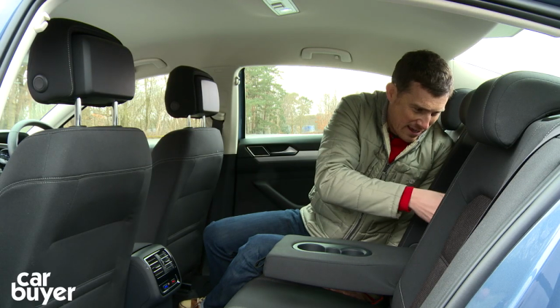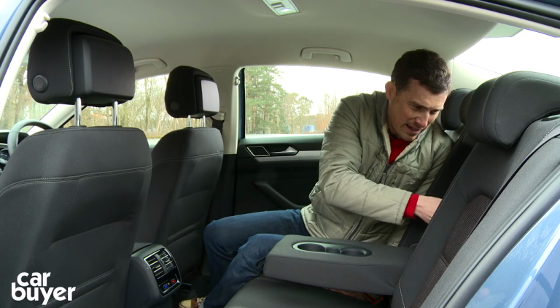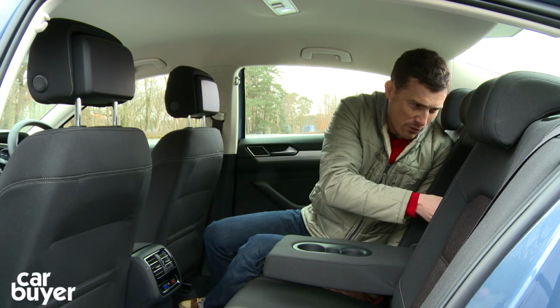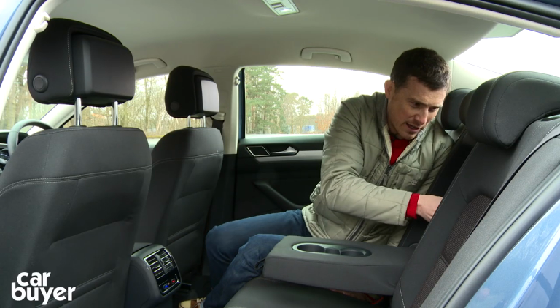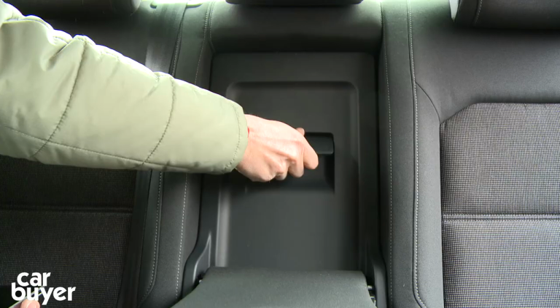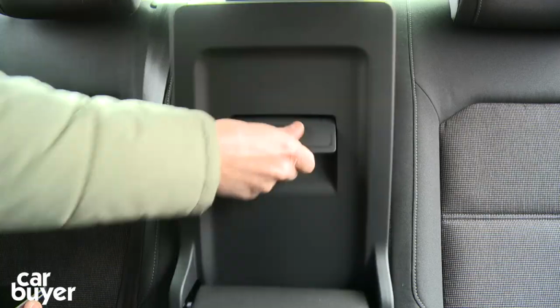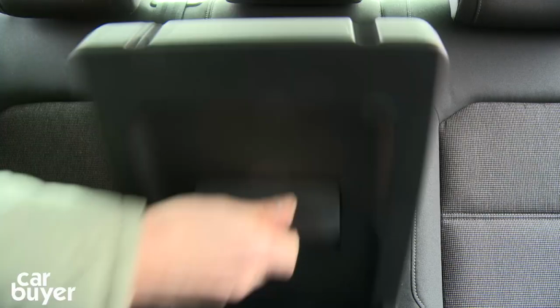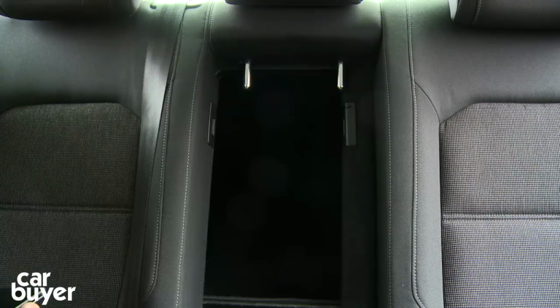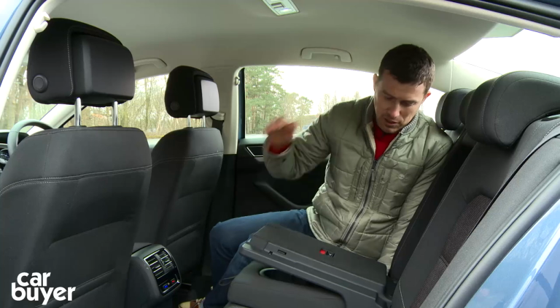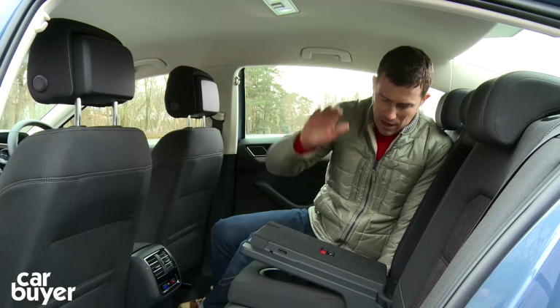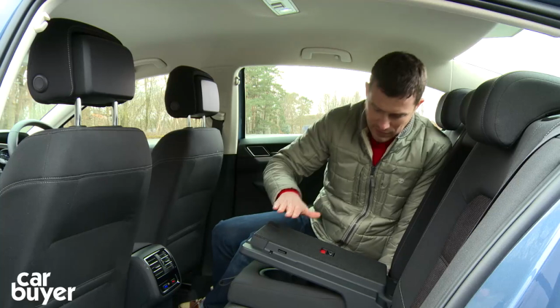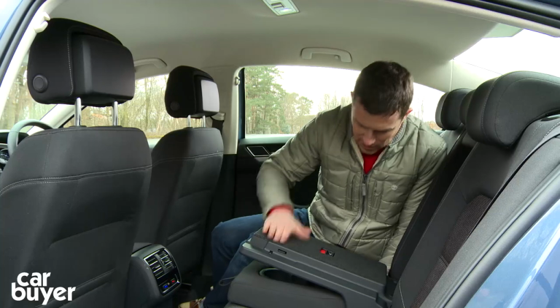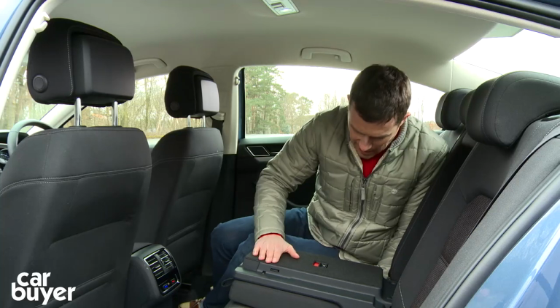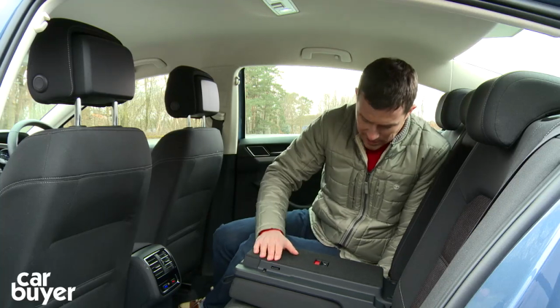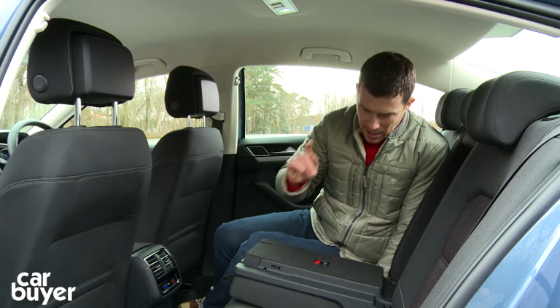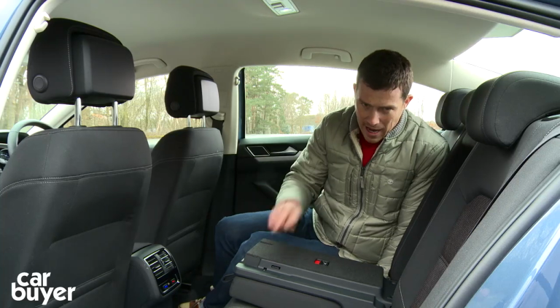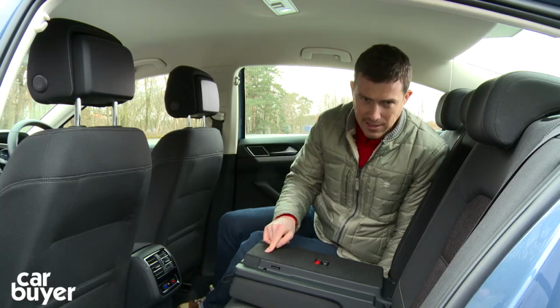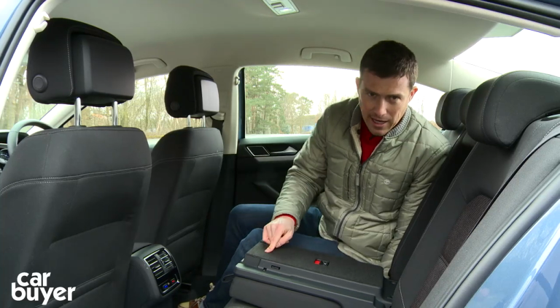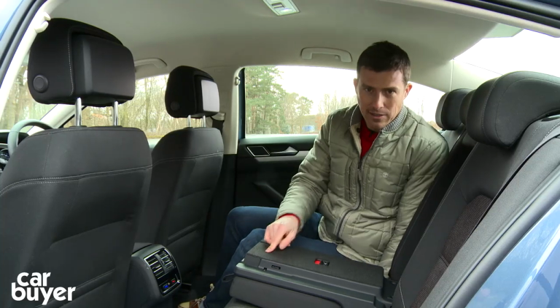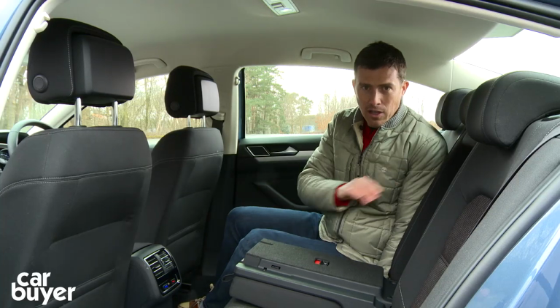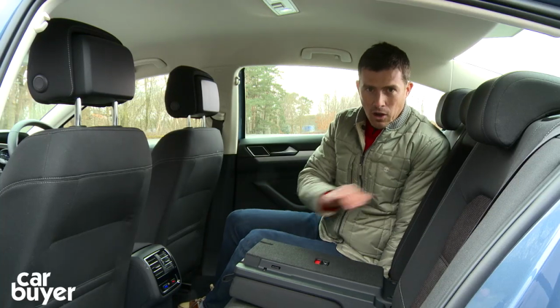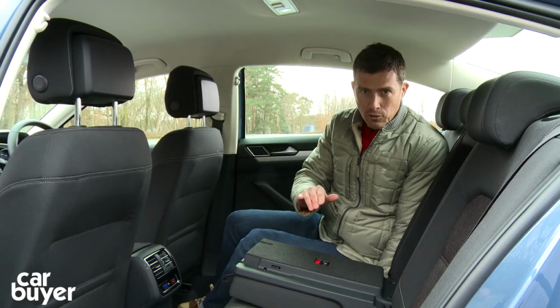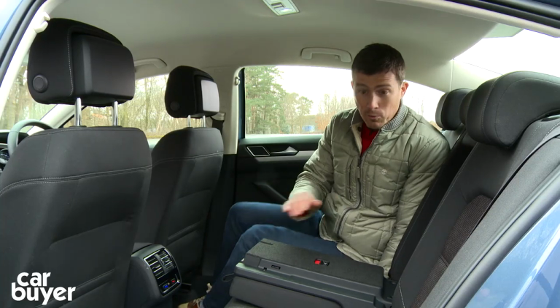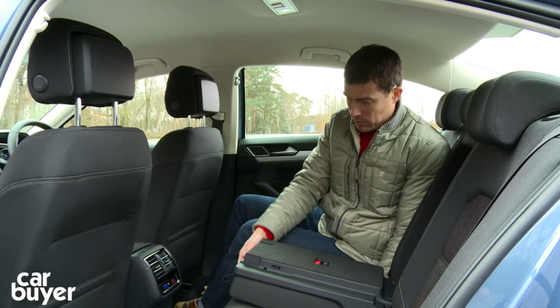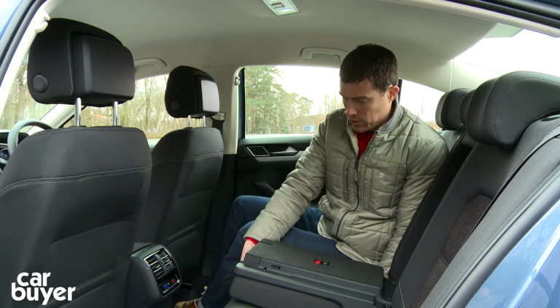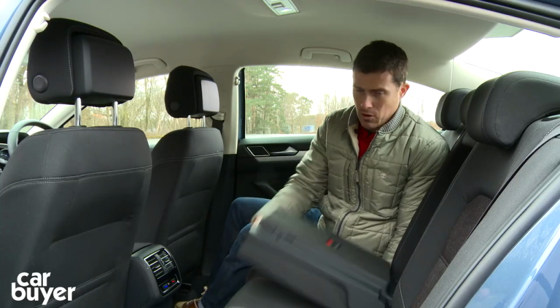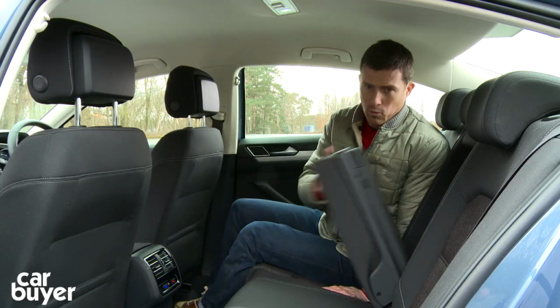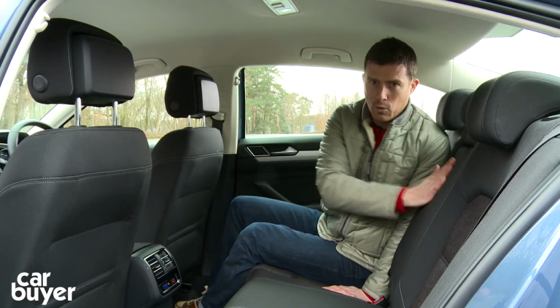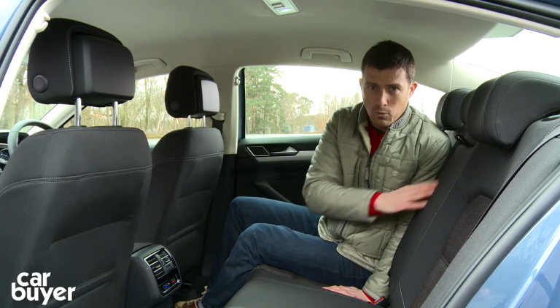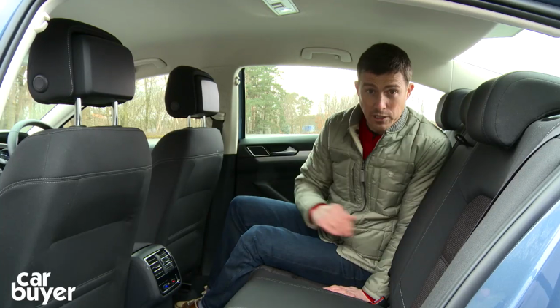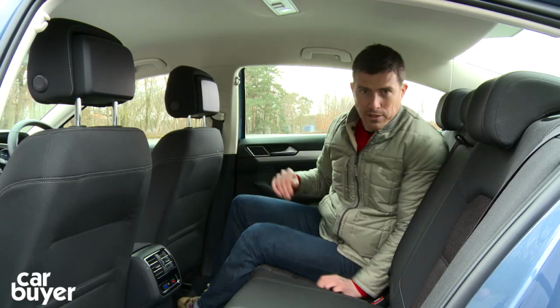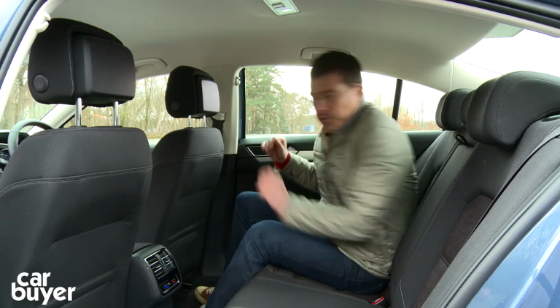And if you want to go skiing, you do have a ski hatch as standard on all models, which is useful.